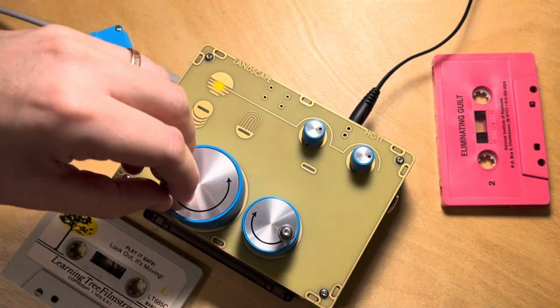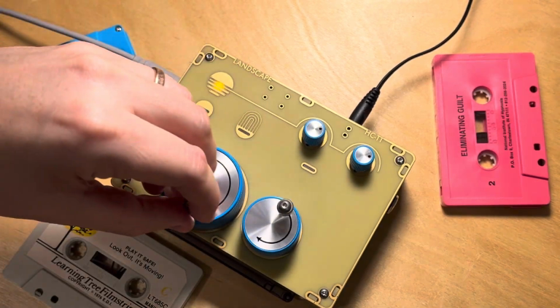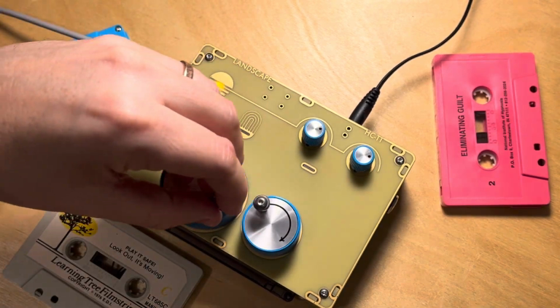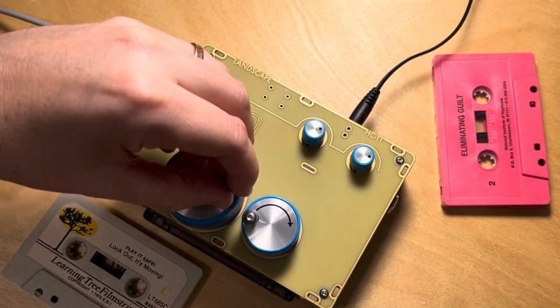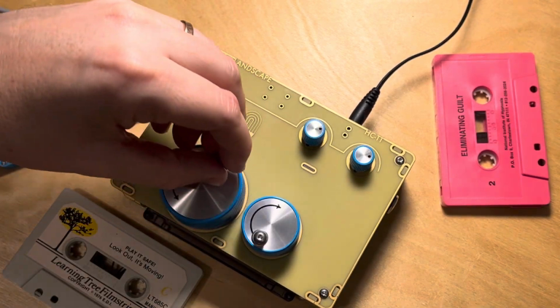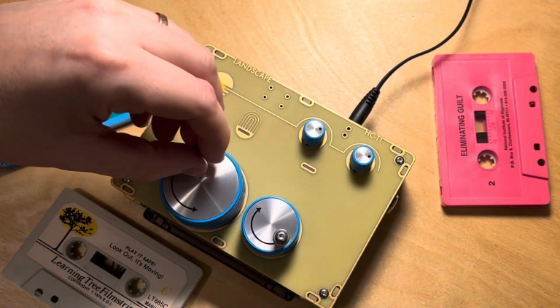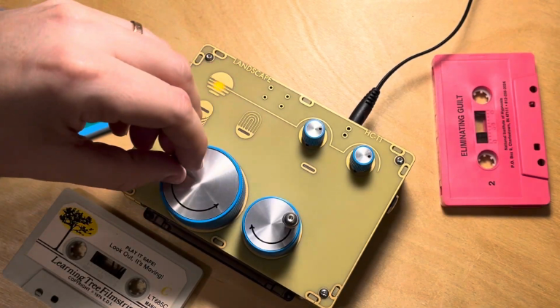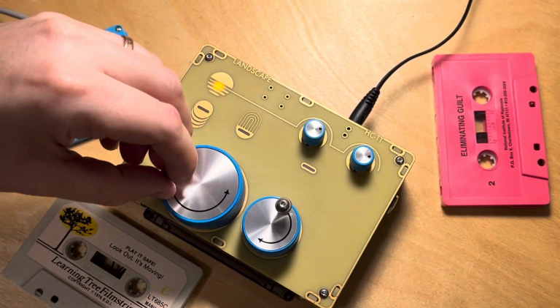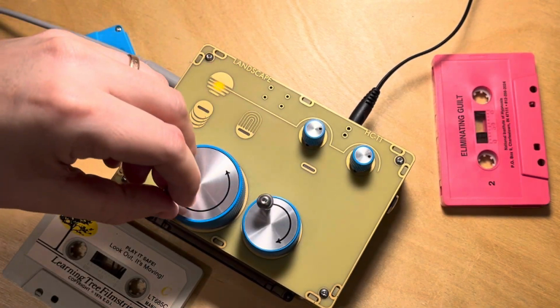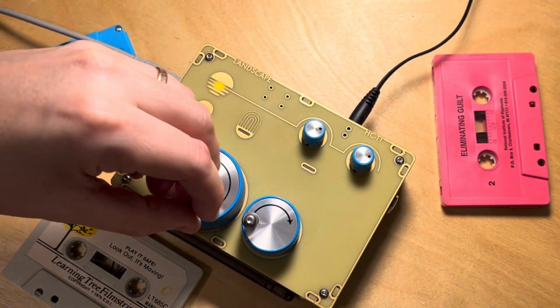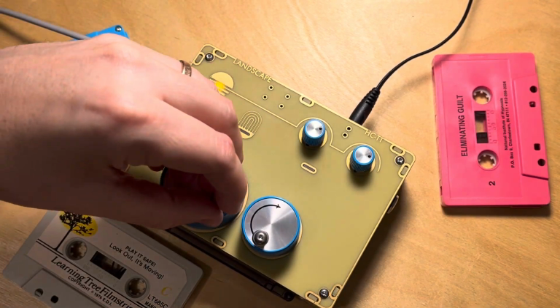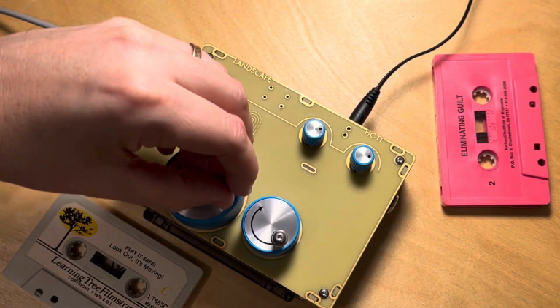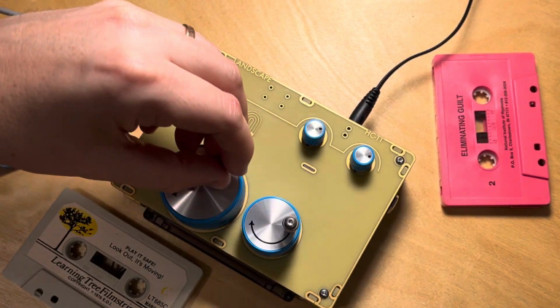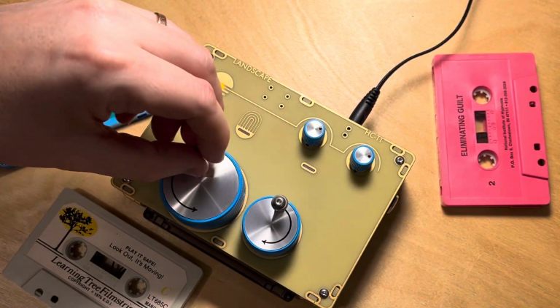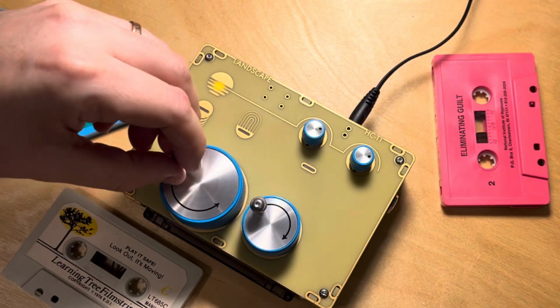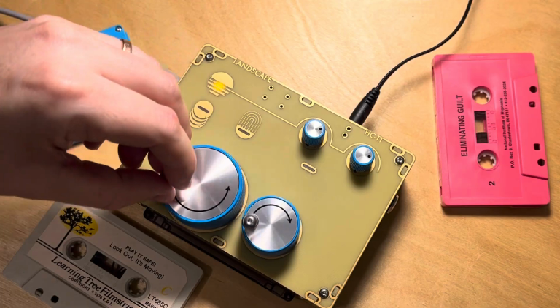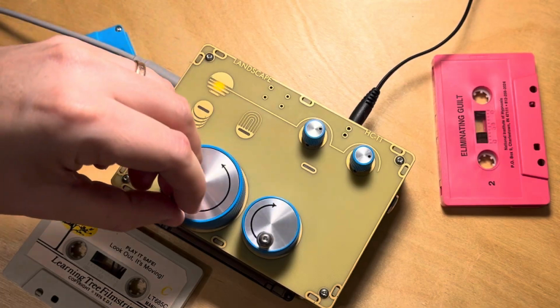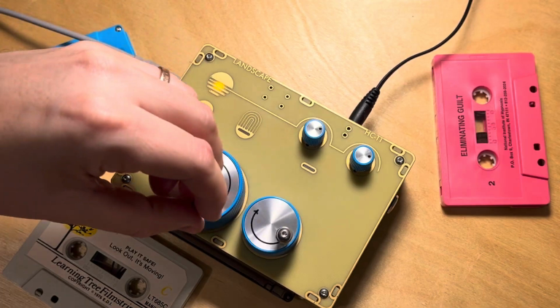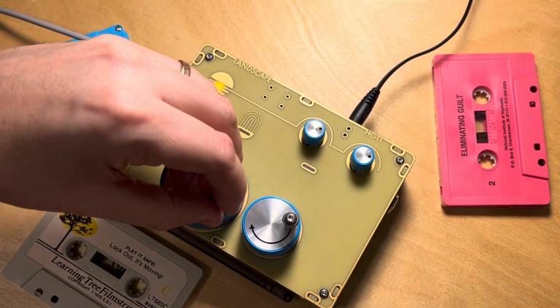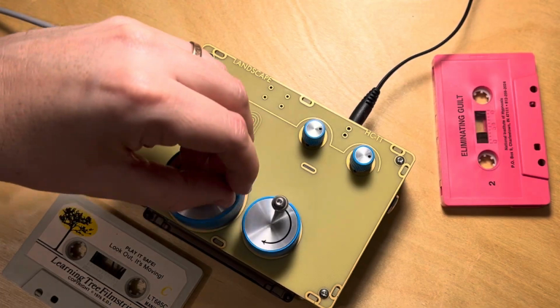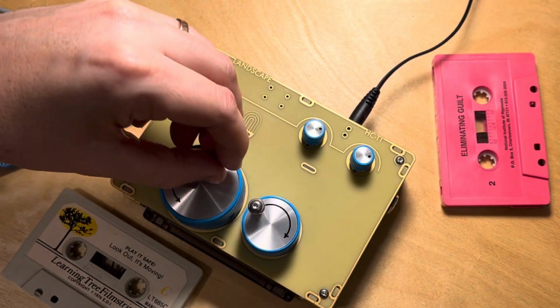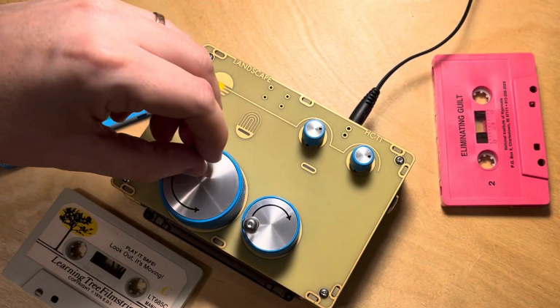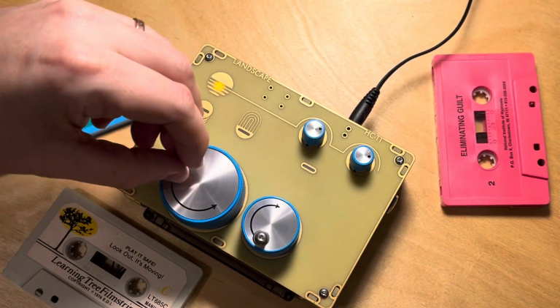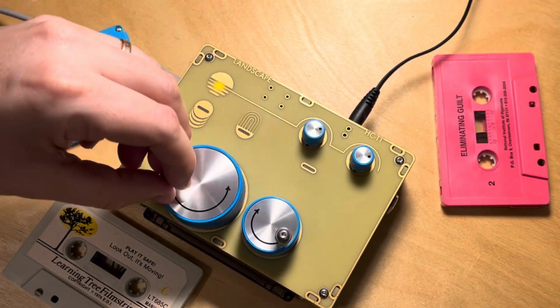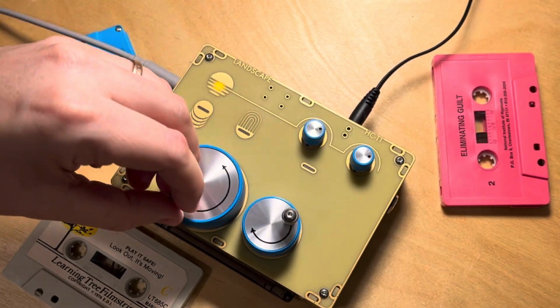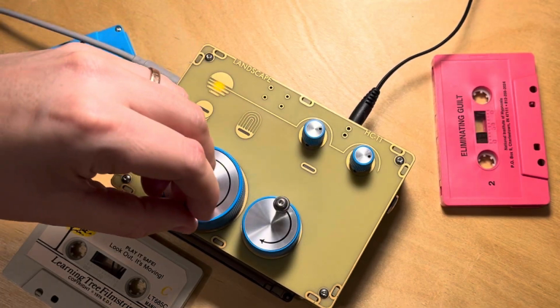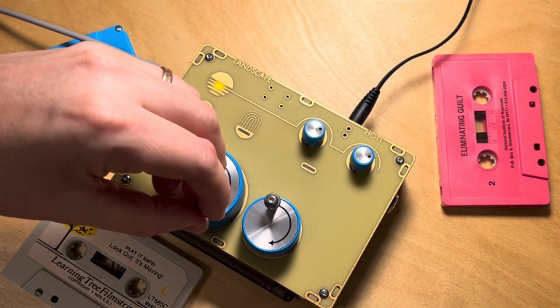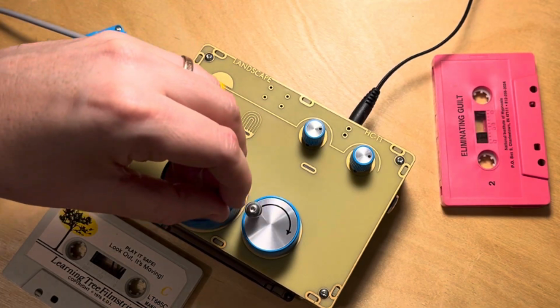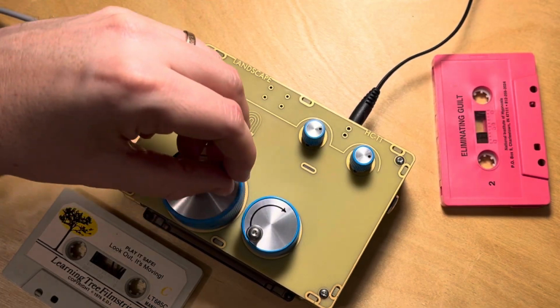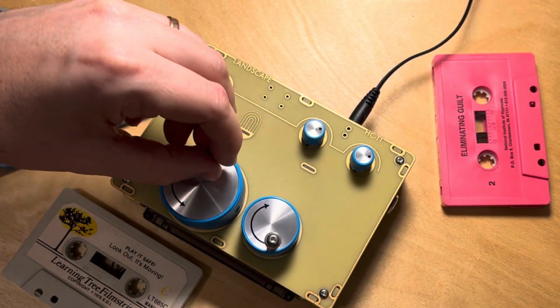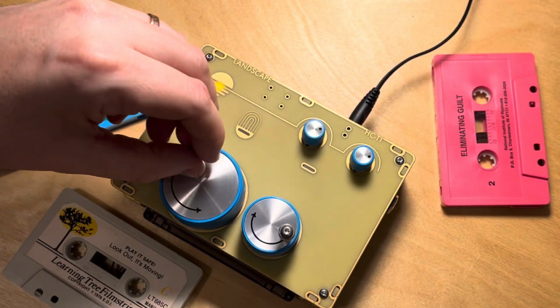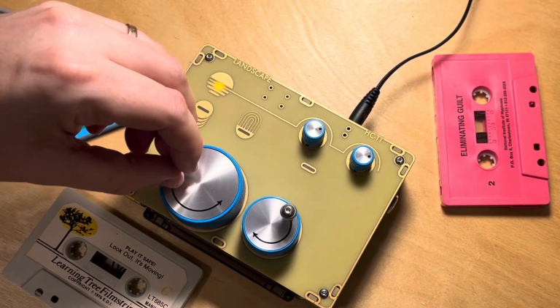The HCTT, or Human Controlled Tape Transport, is a manual cassette player.